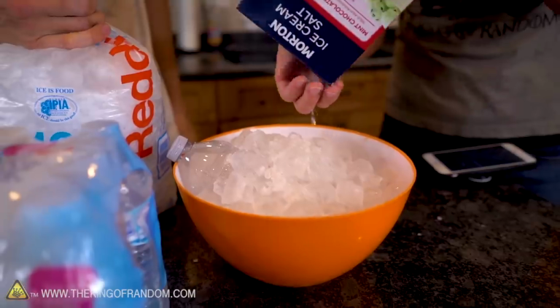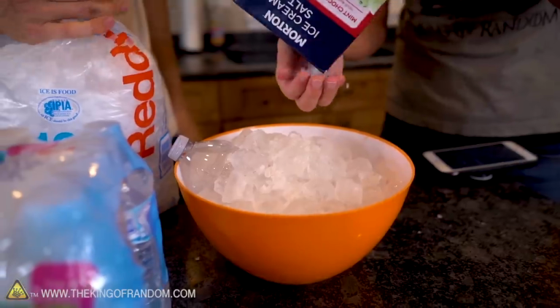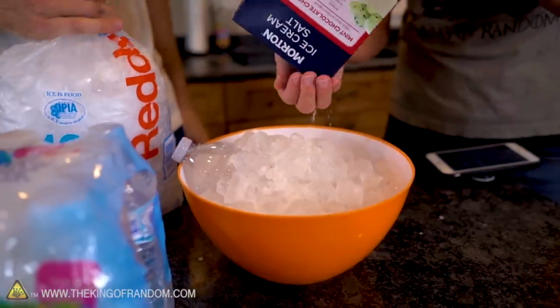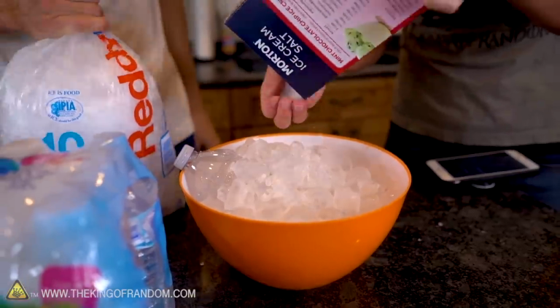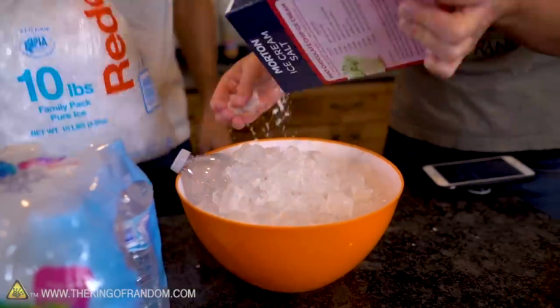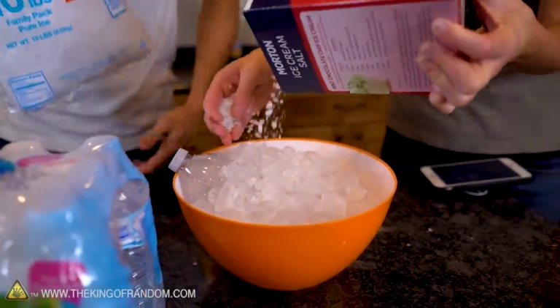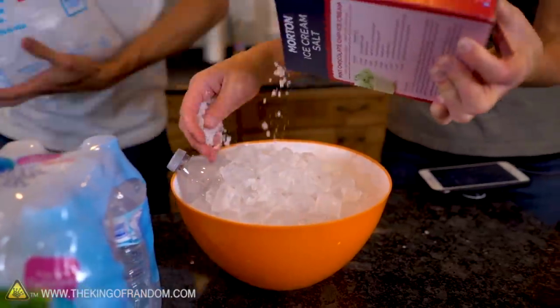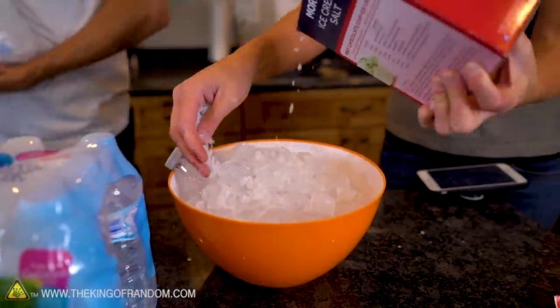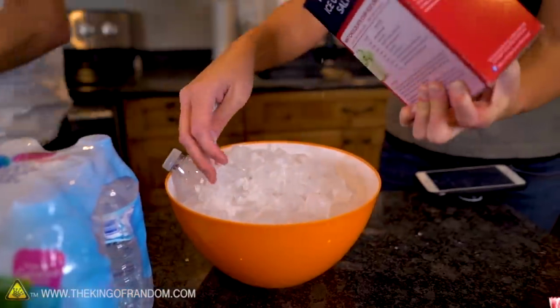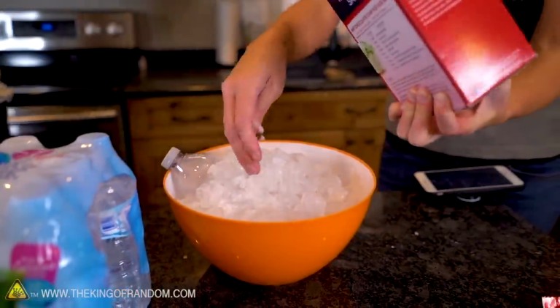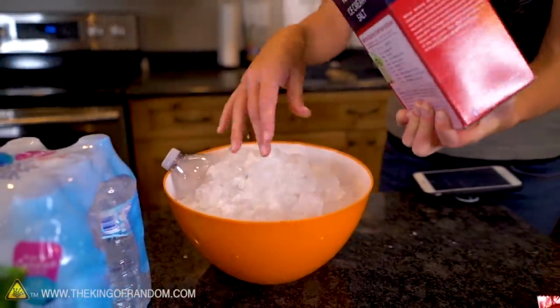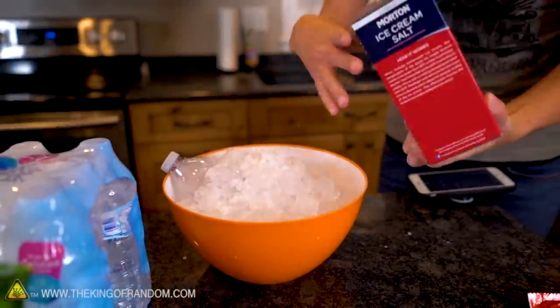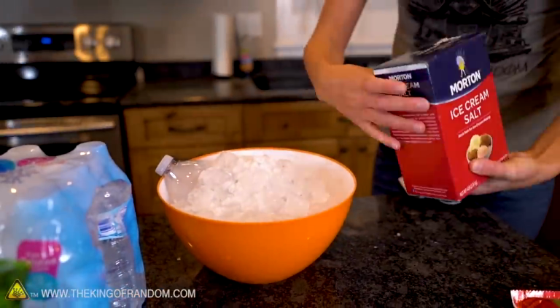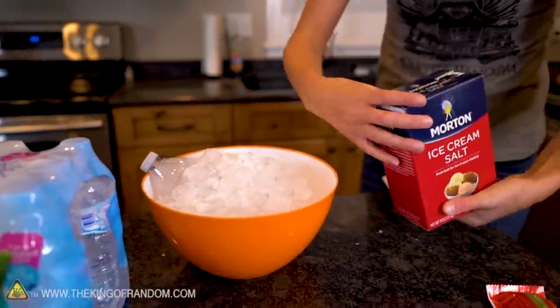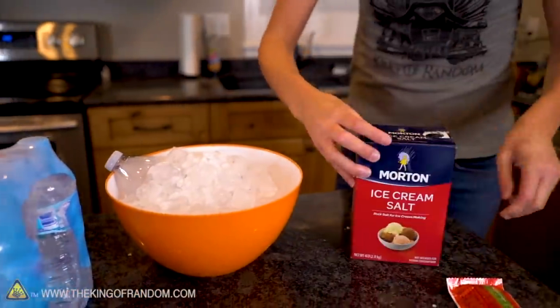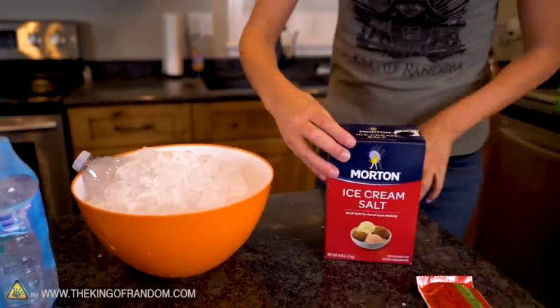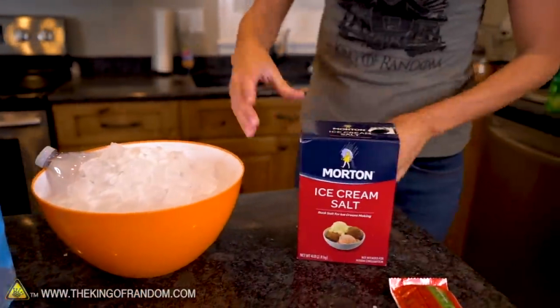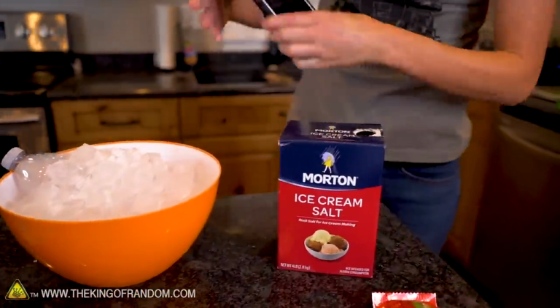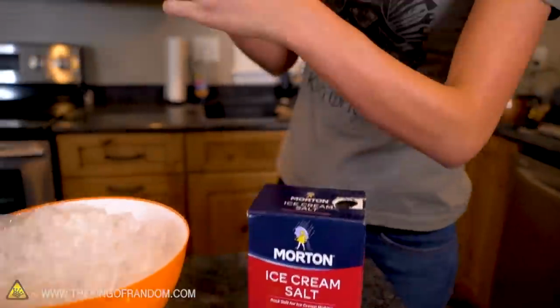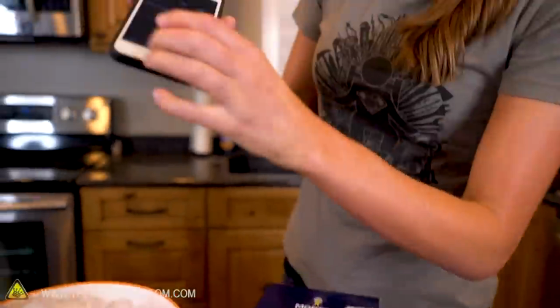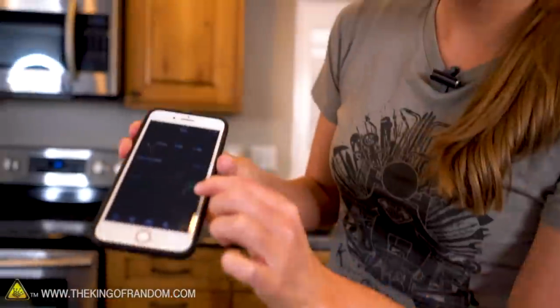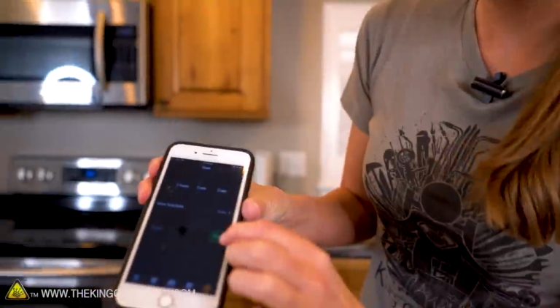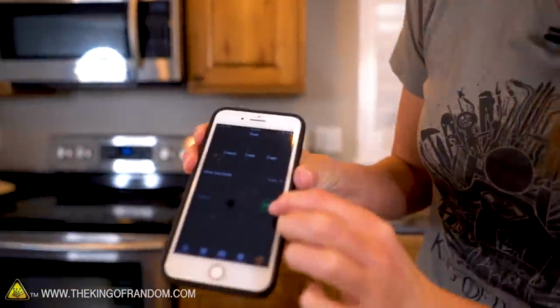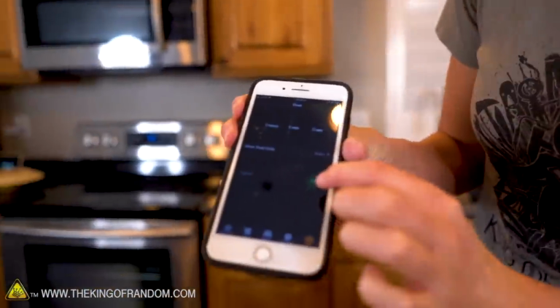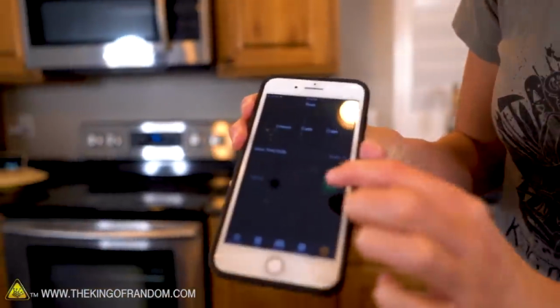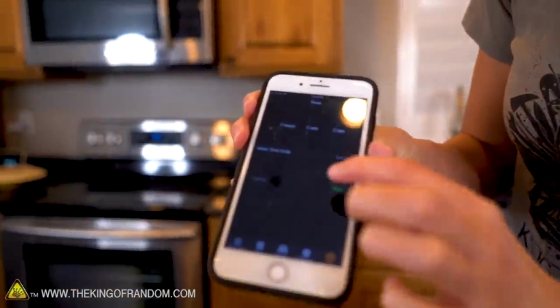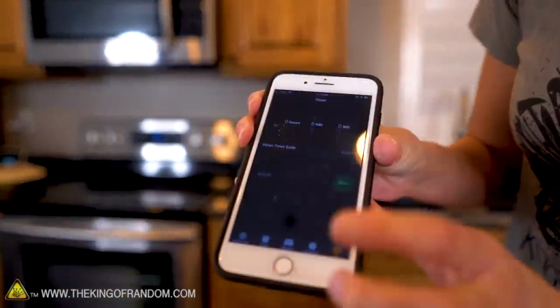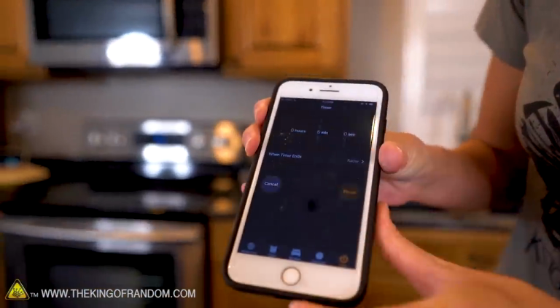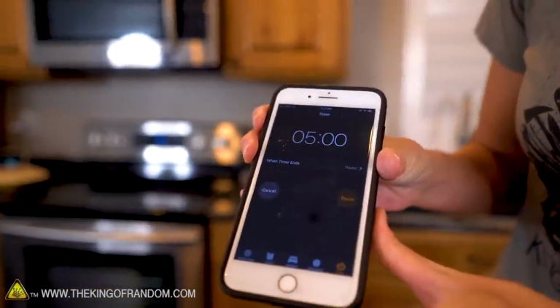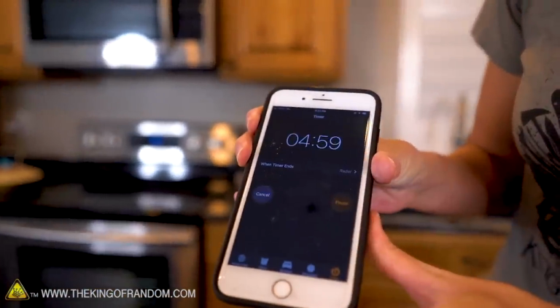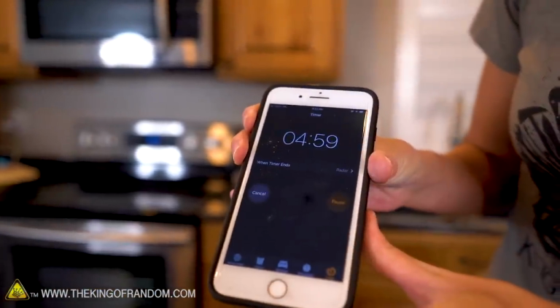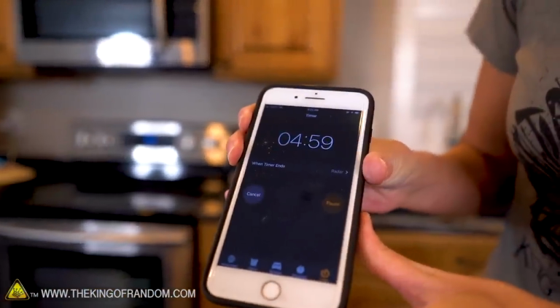We've got it all set up. Start a timer. Here we go — five minutes.